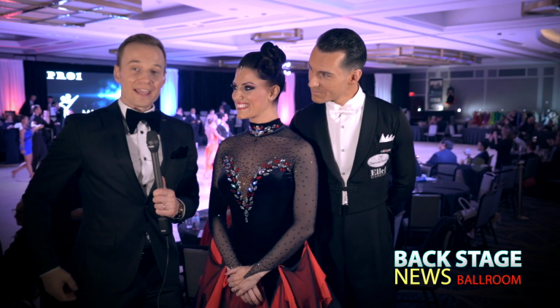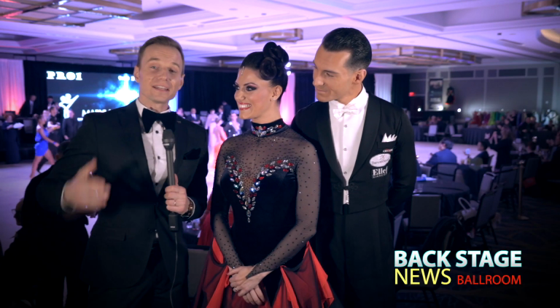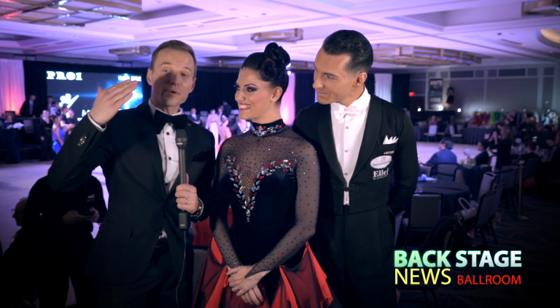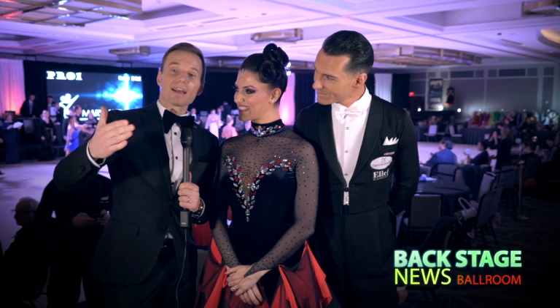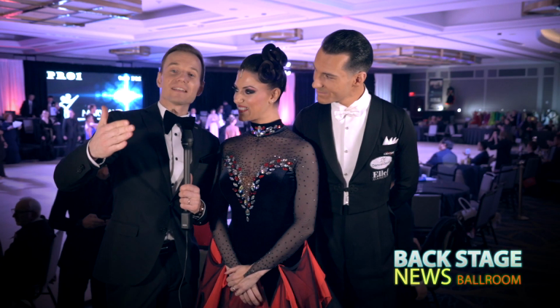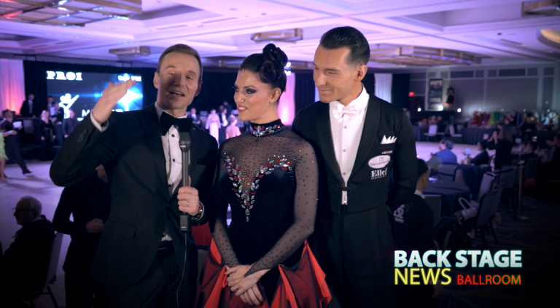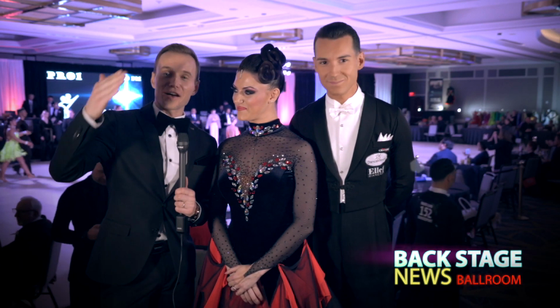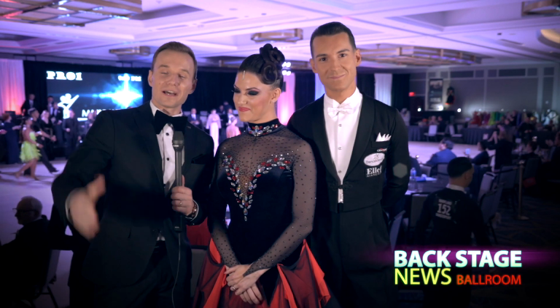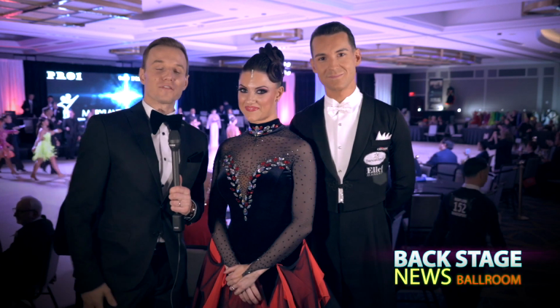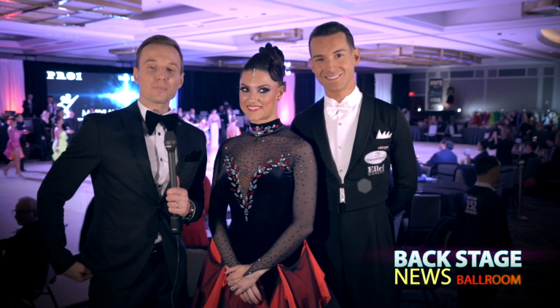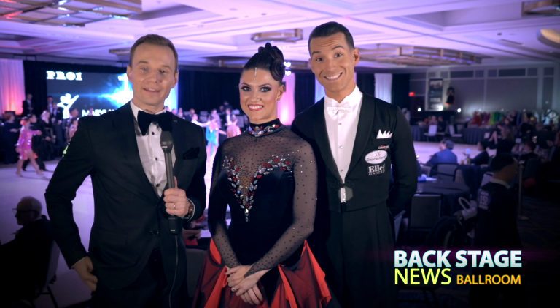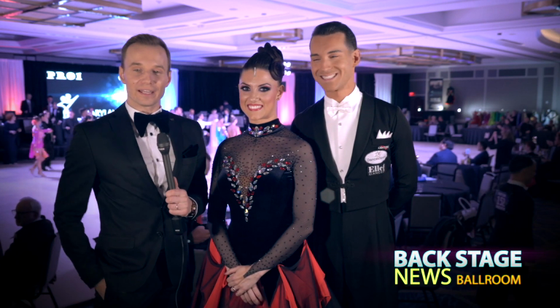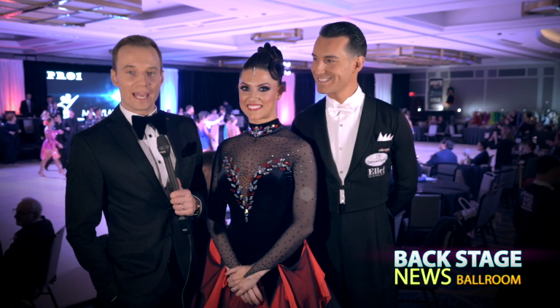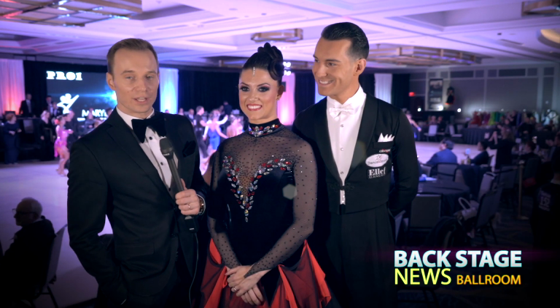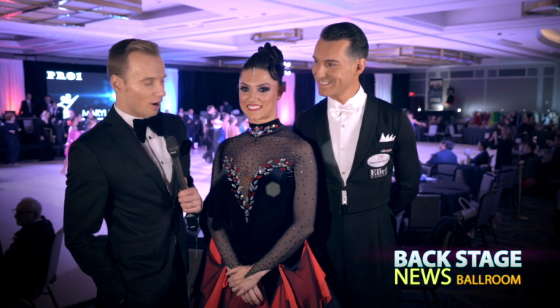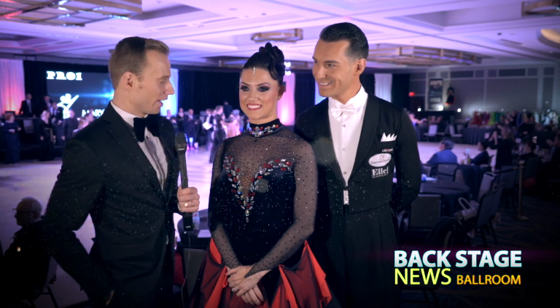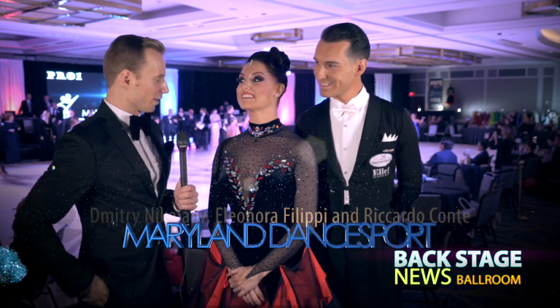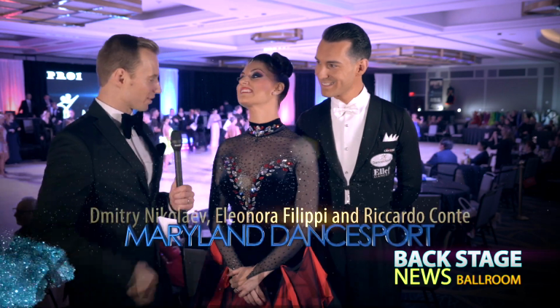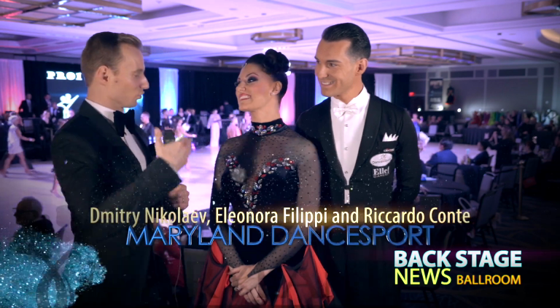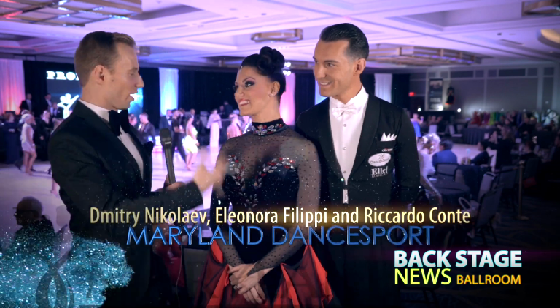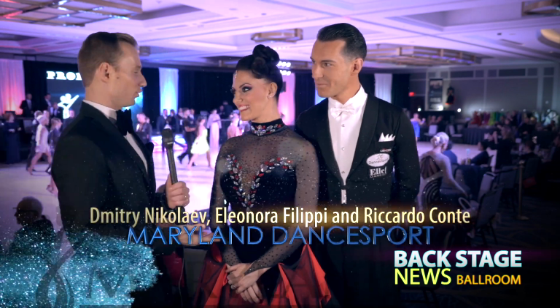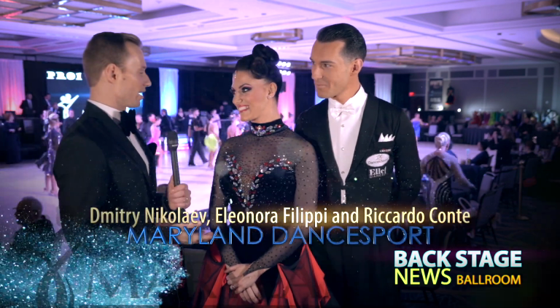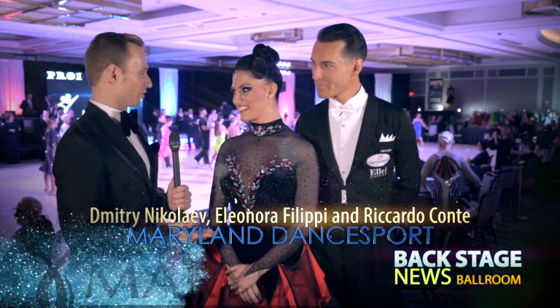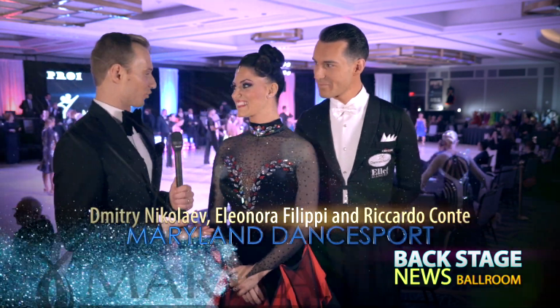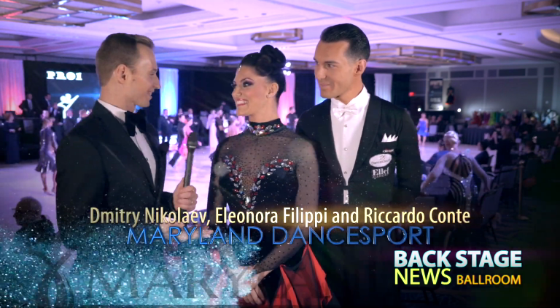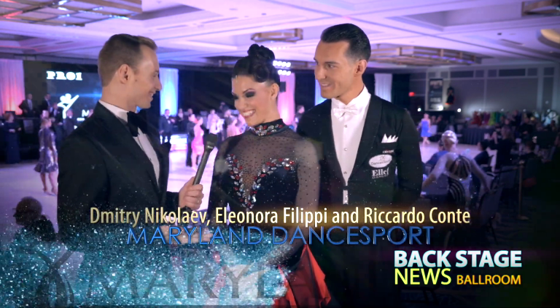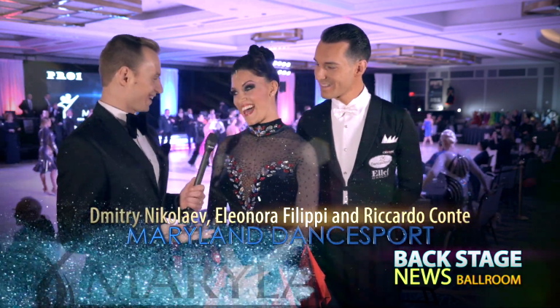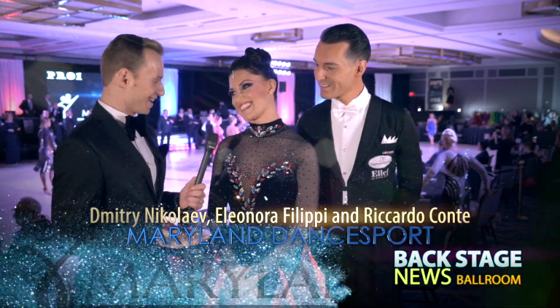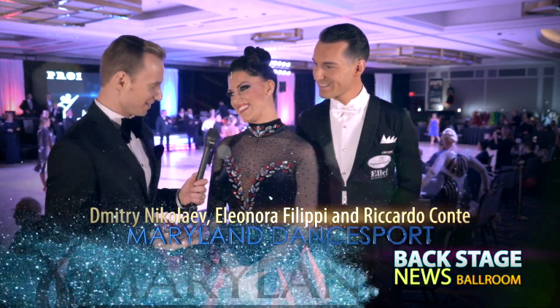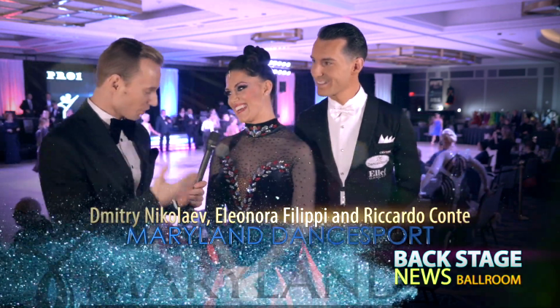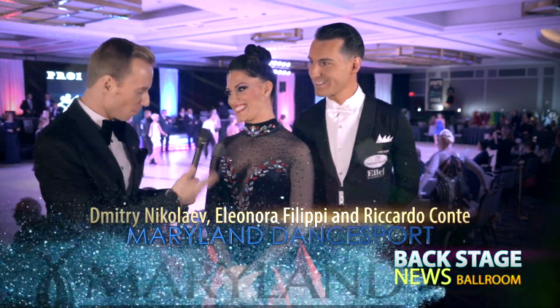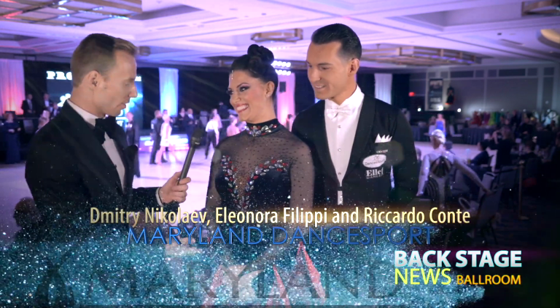Here we are guys, Filippa and Eleanor right here with a new dress, new year, new dress. New dress — who are you wearing?